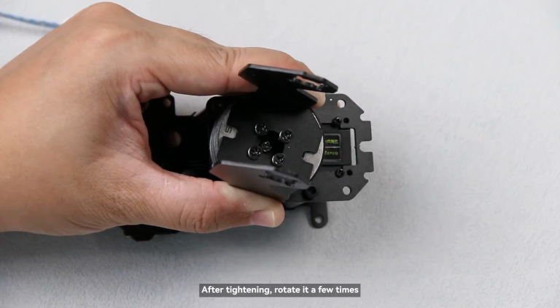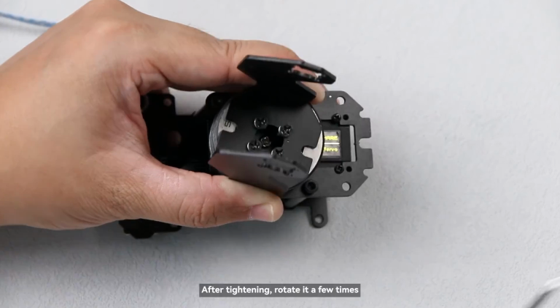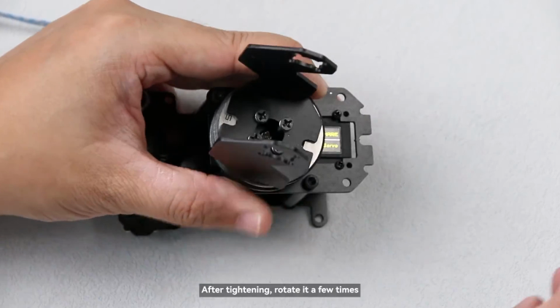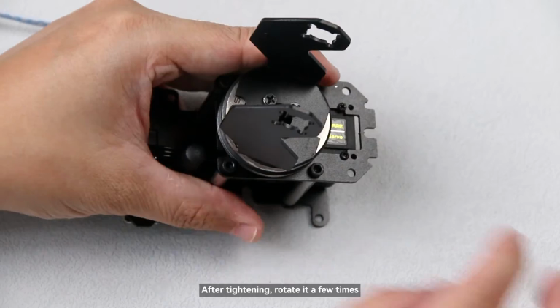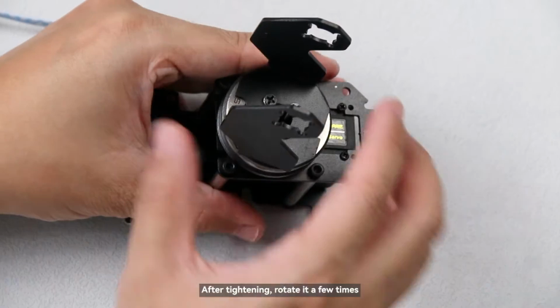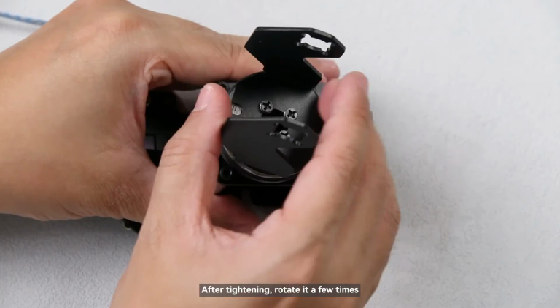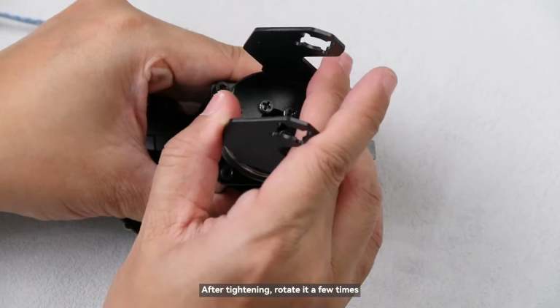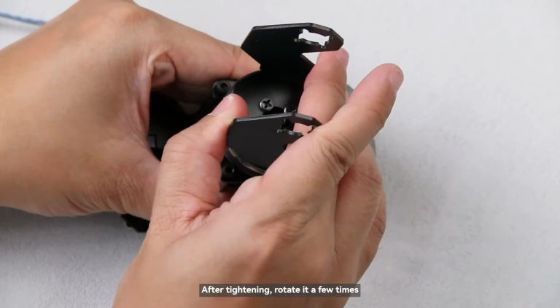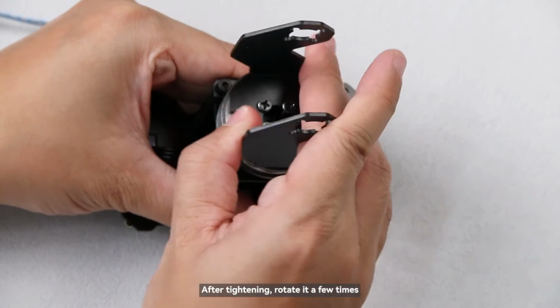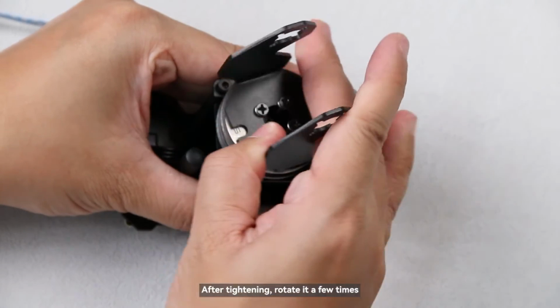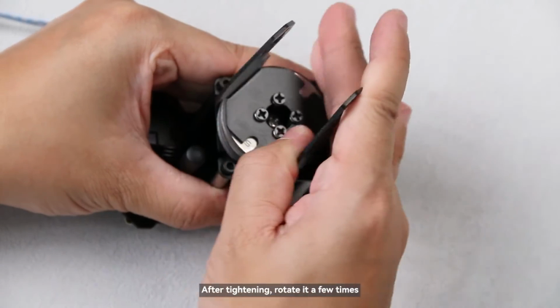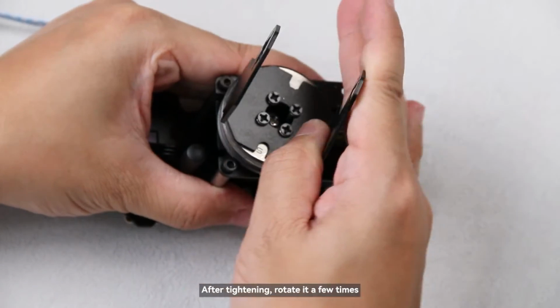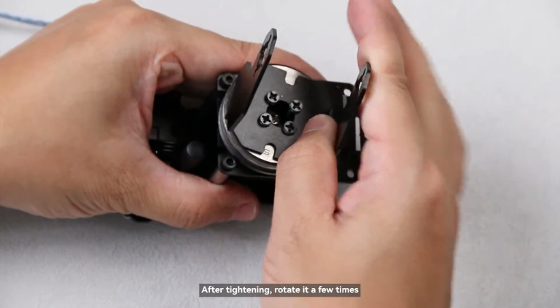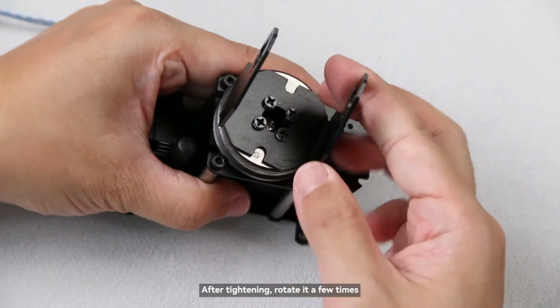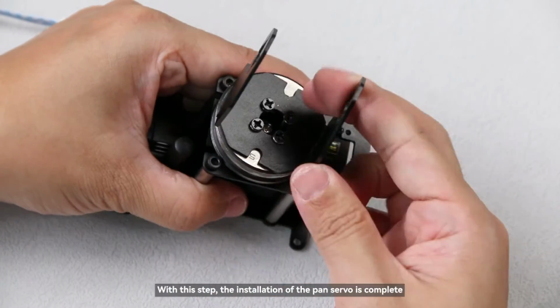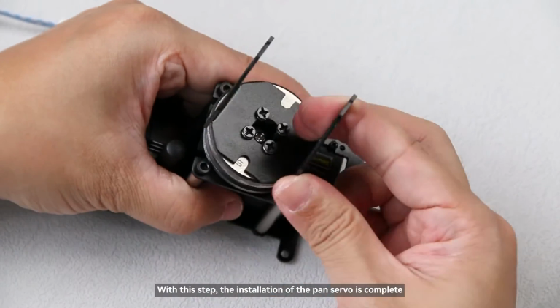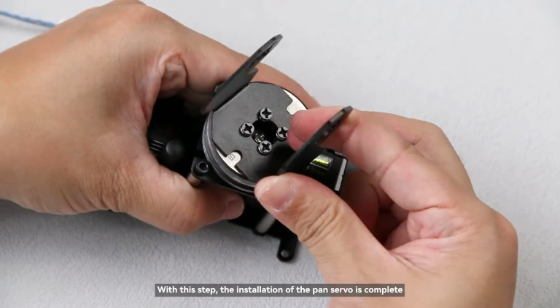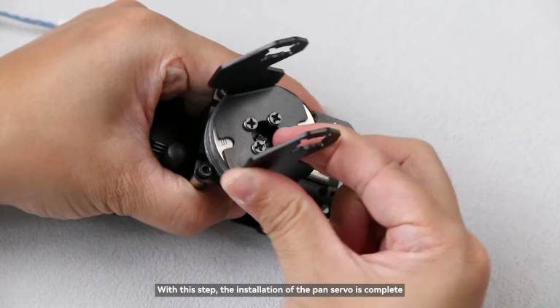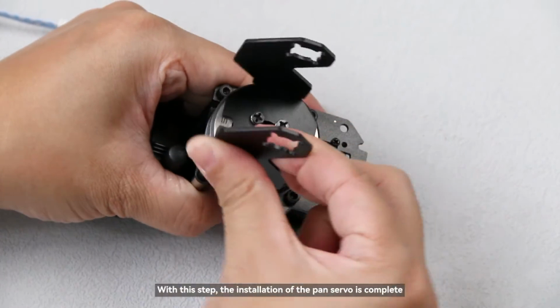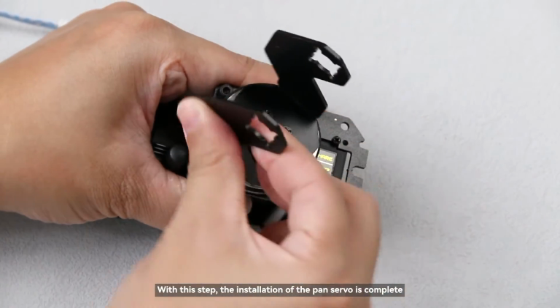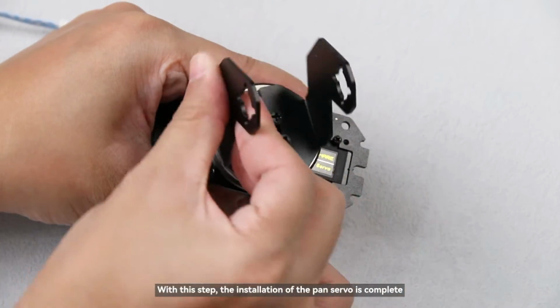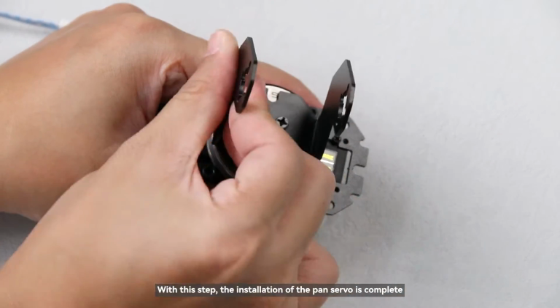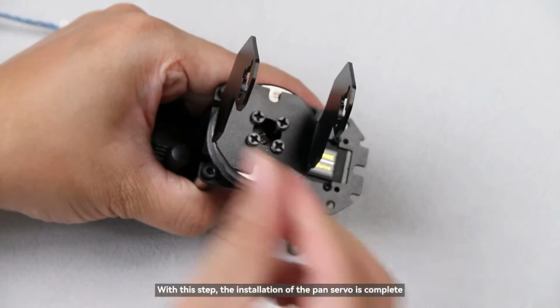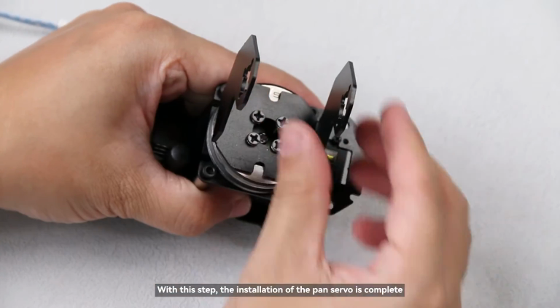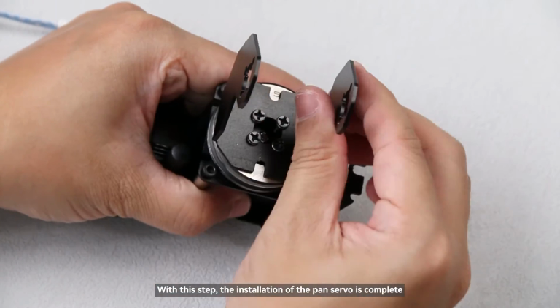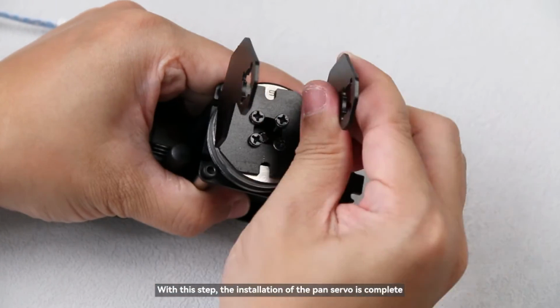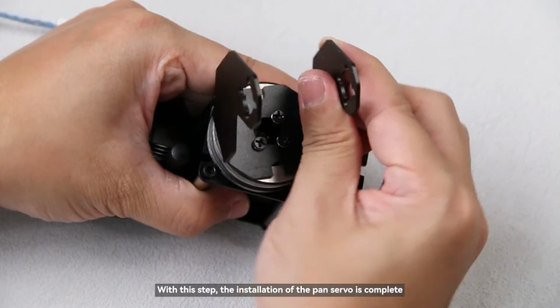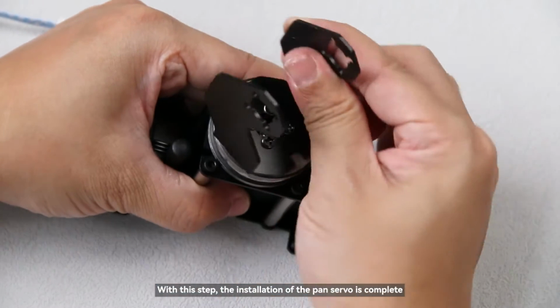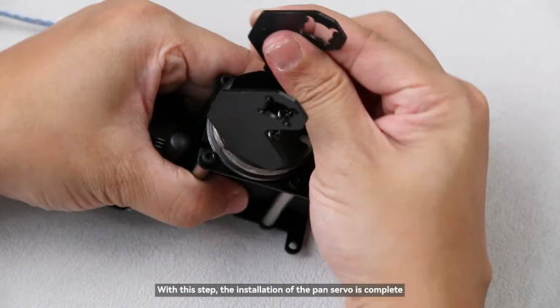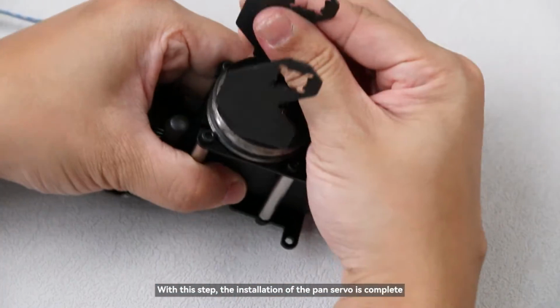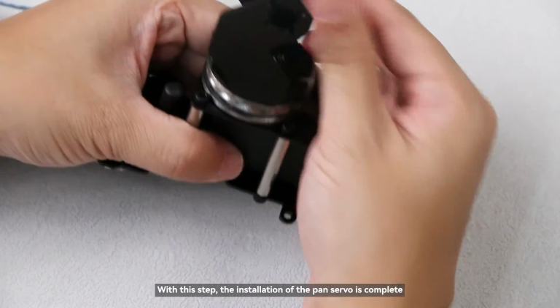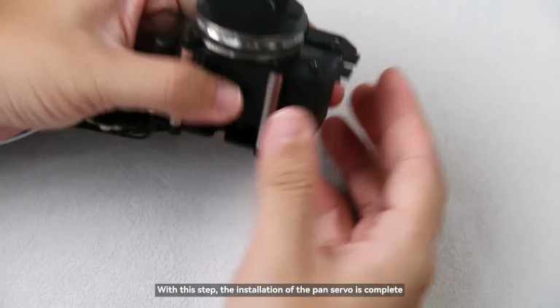After tightening, rotate it a few times. With this step, the installation of the pan servo is complete.